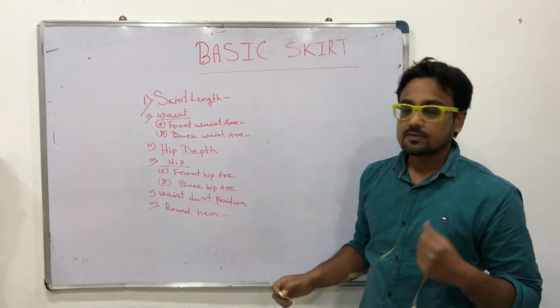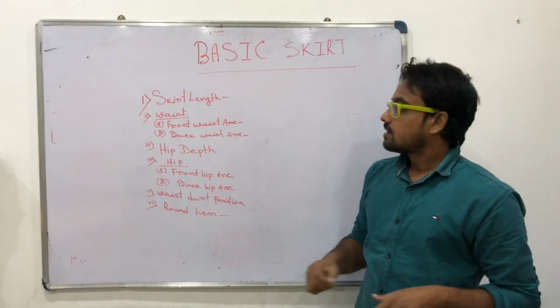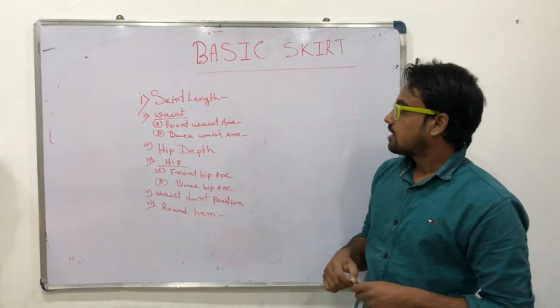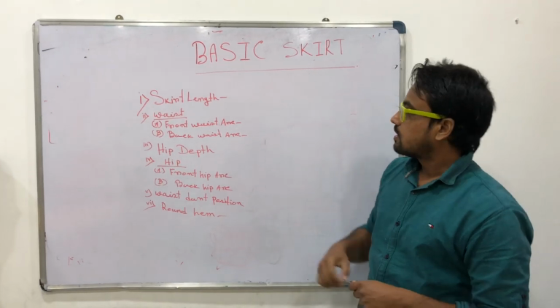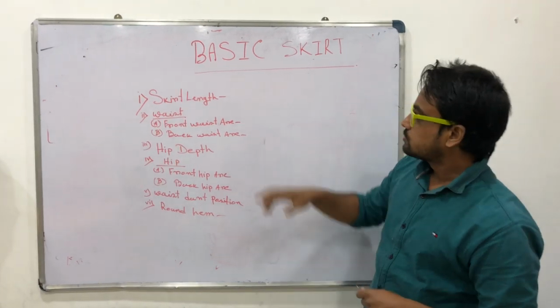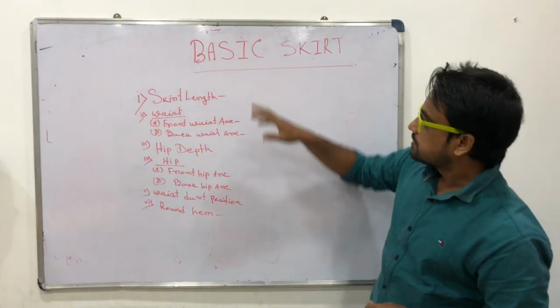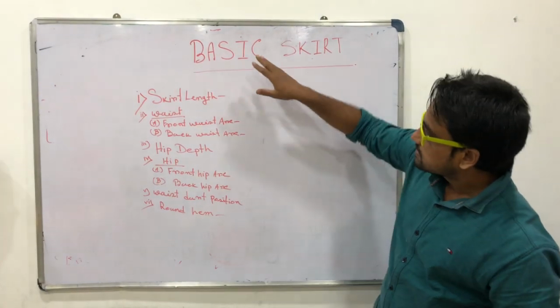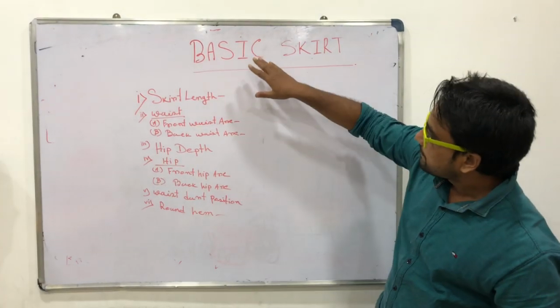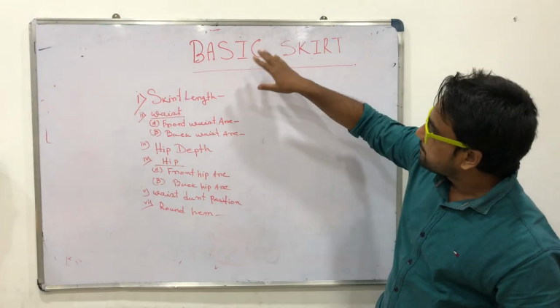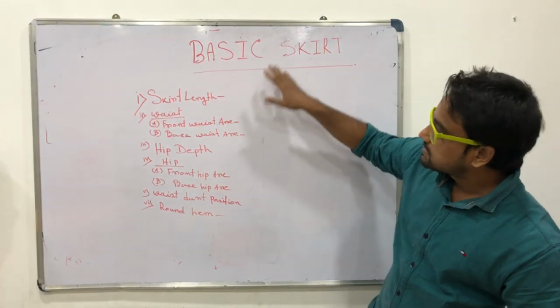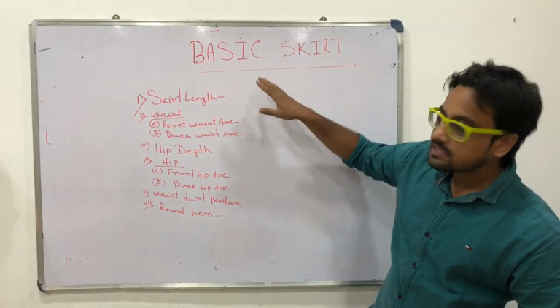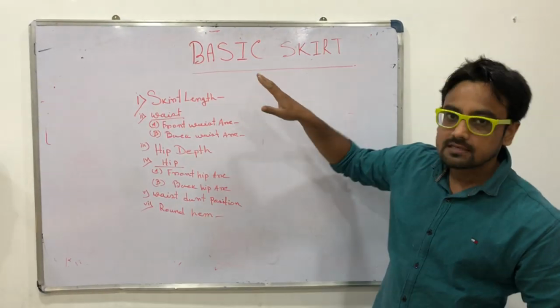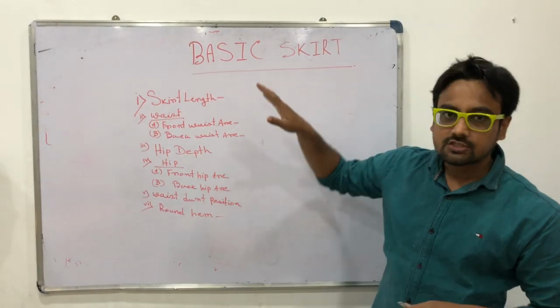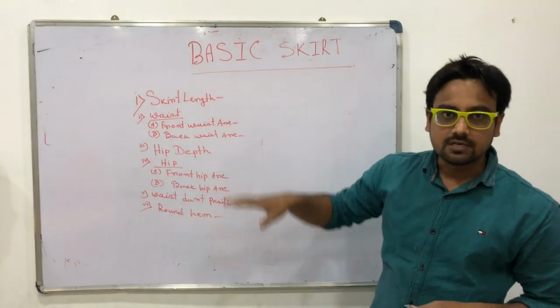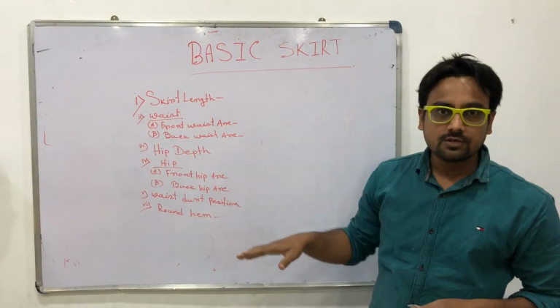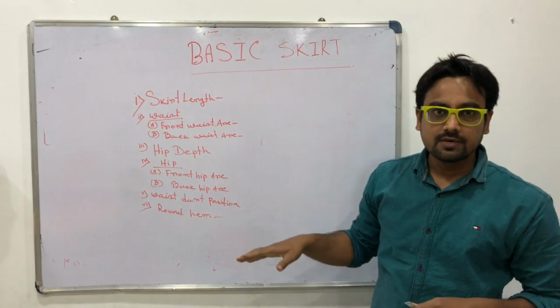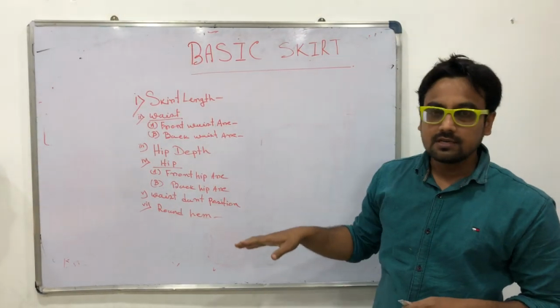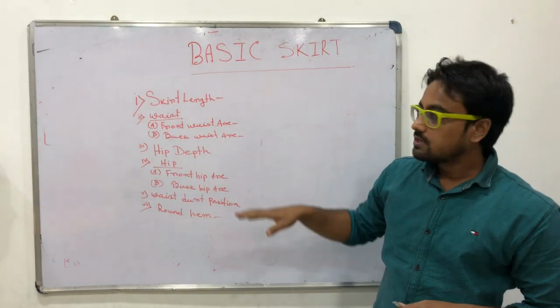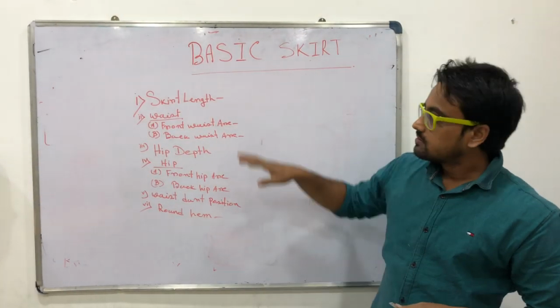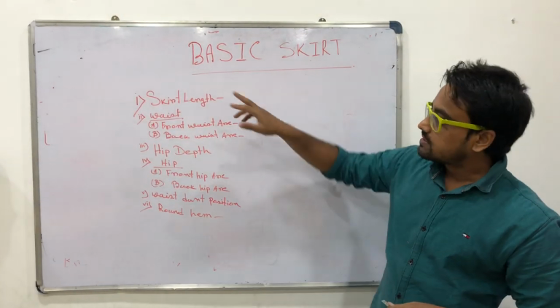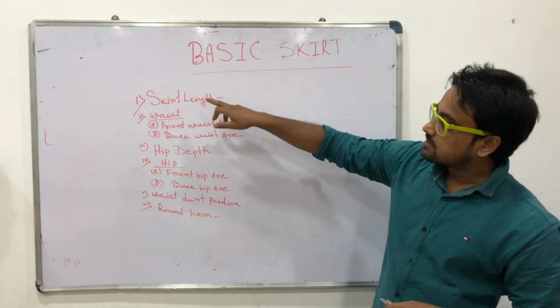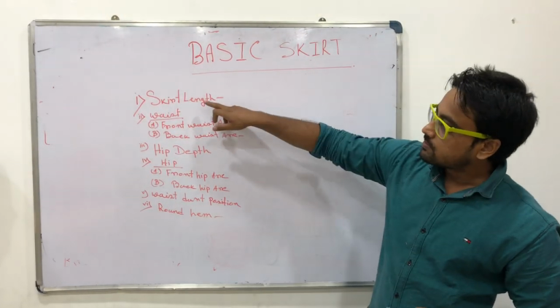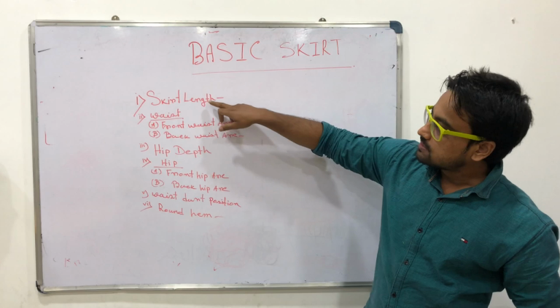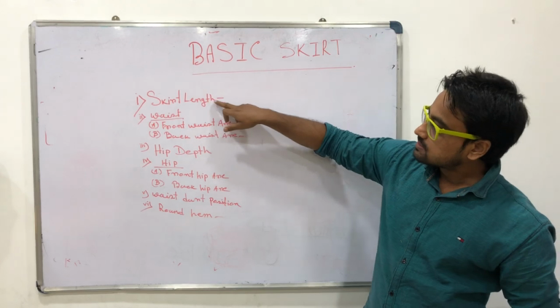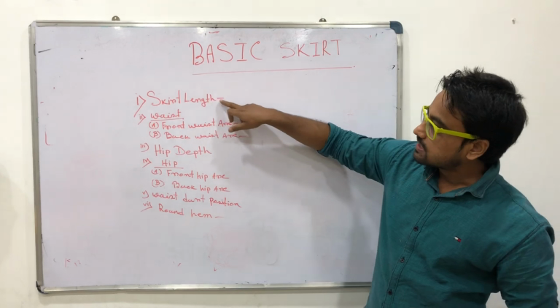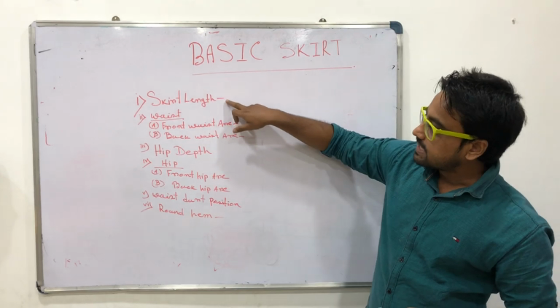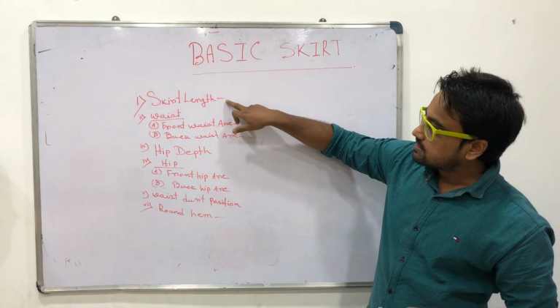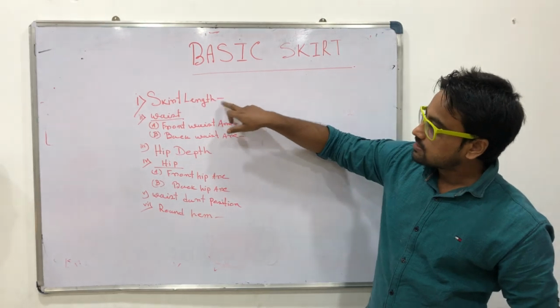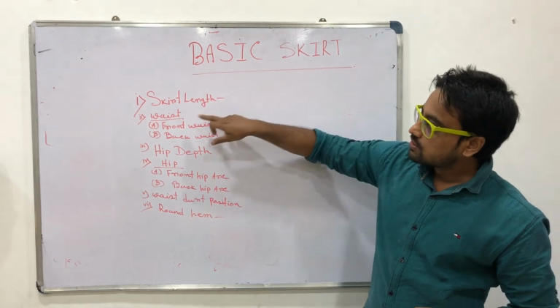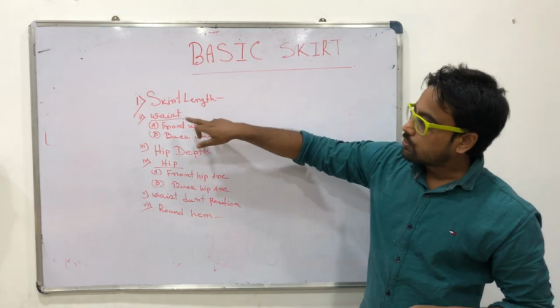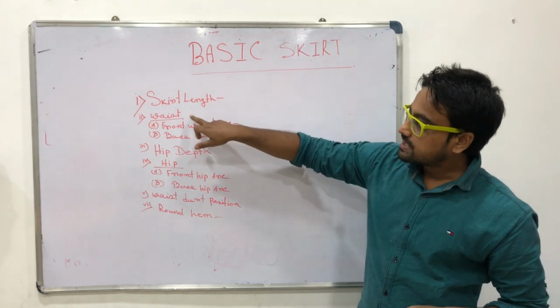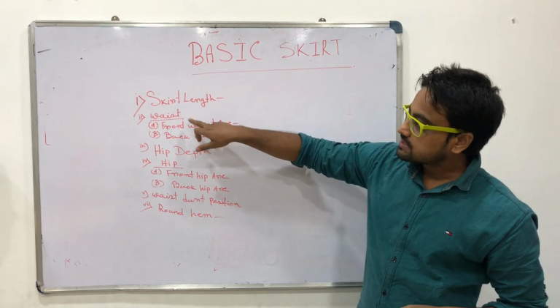How to measure a basic skirt. Number 1: Skirt Length, Waist.